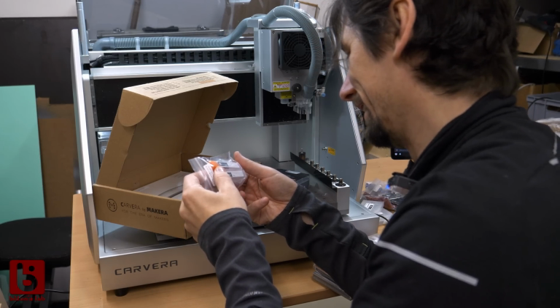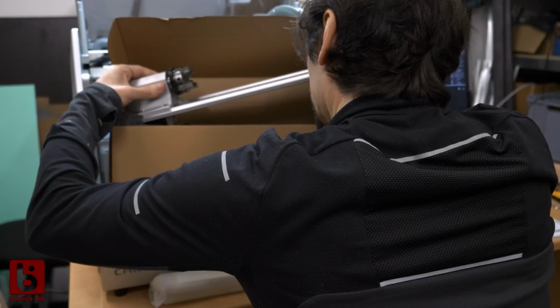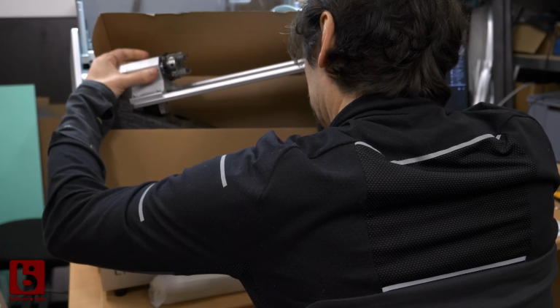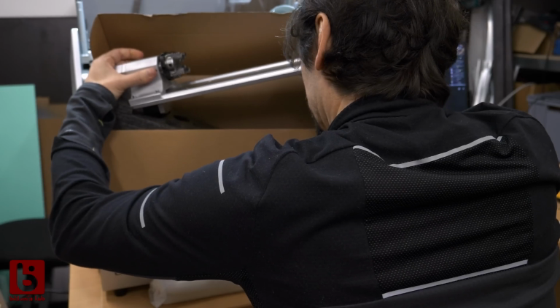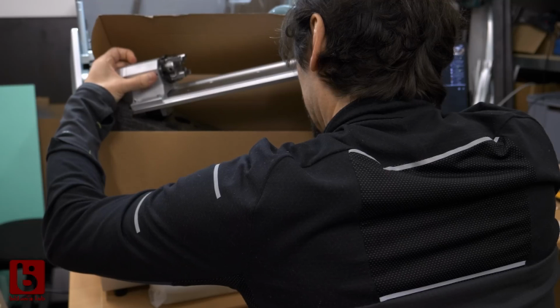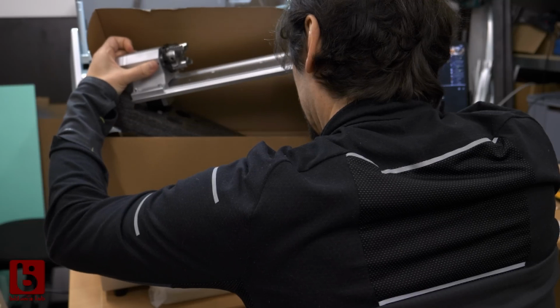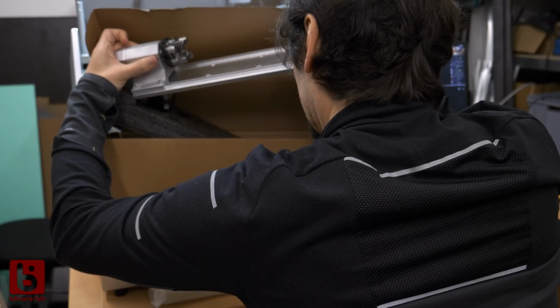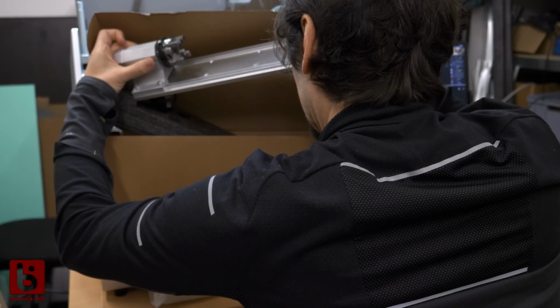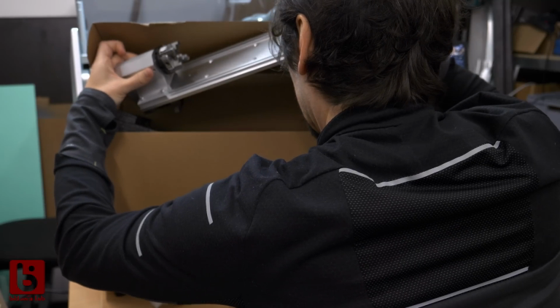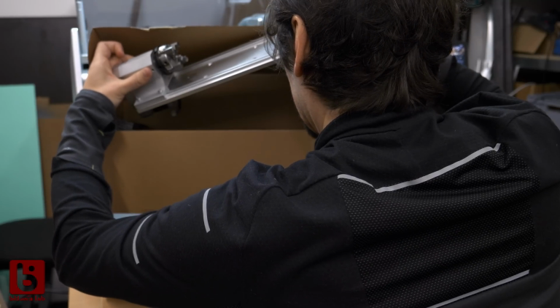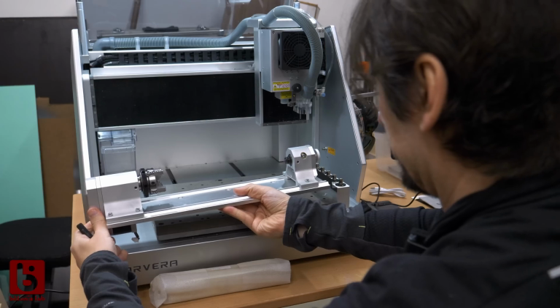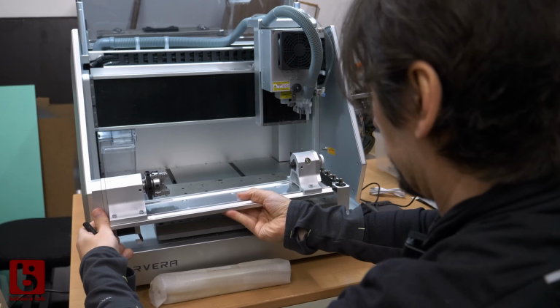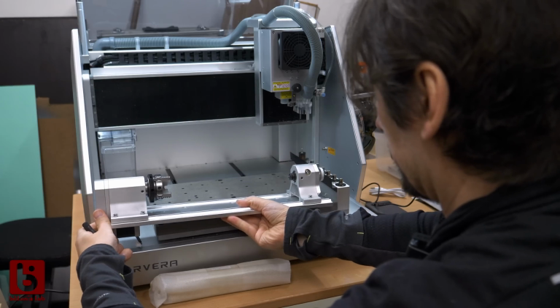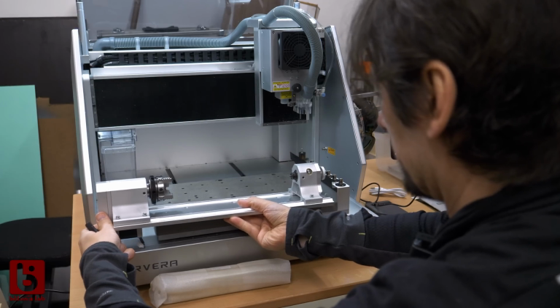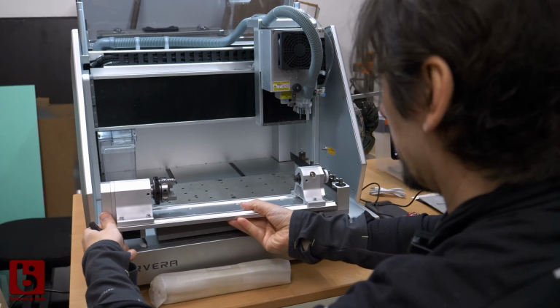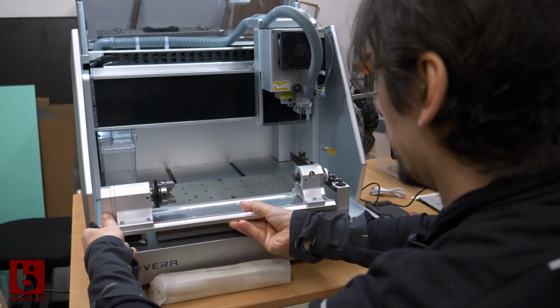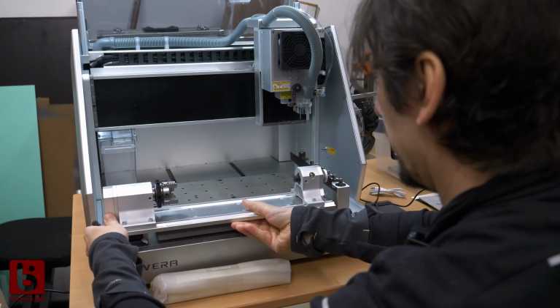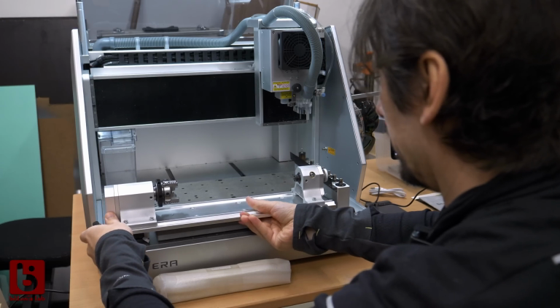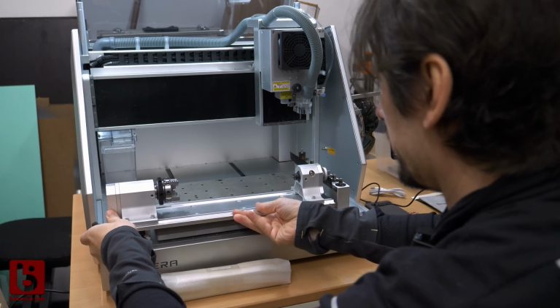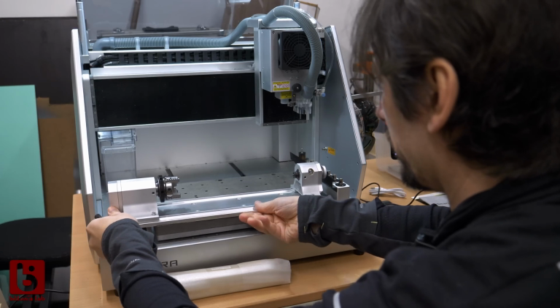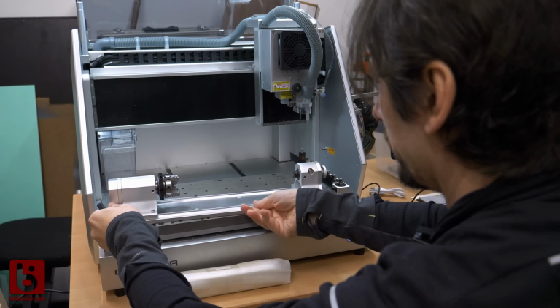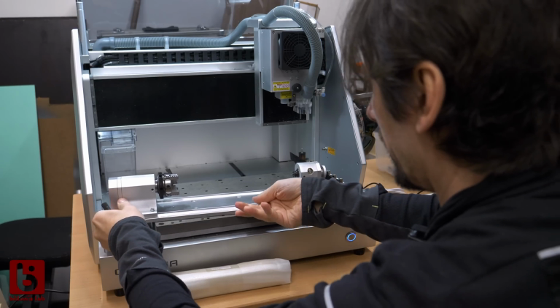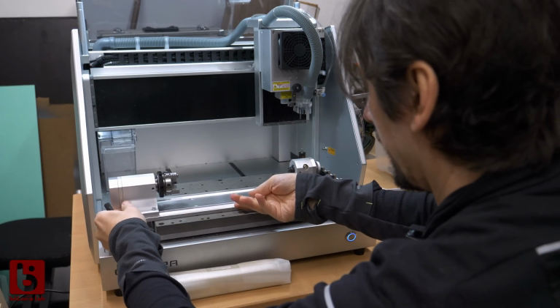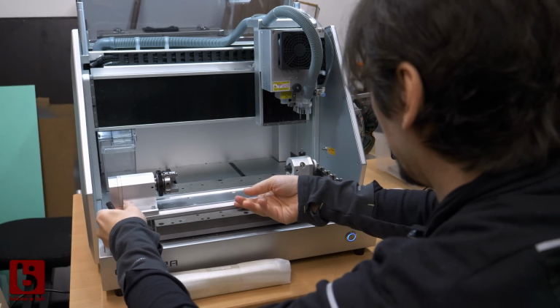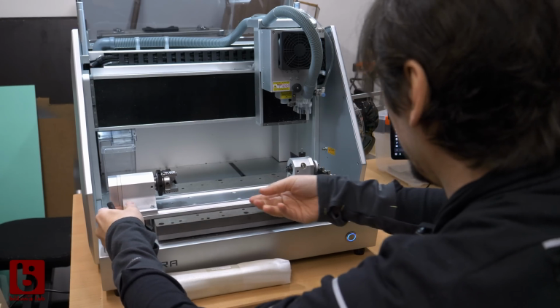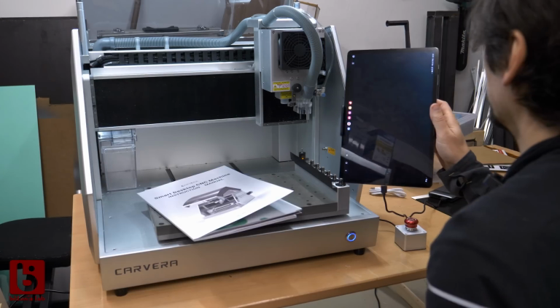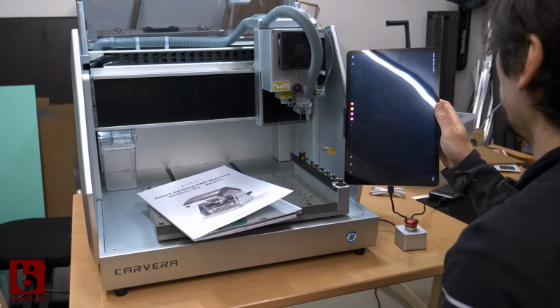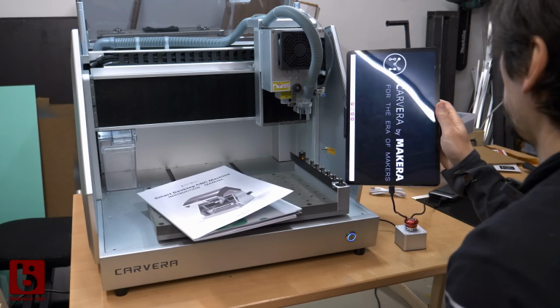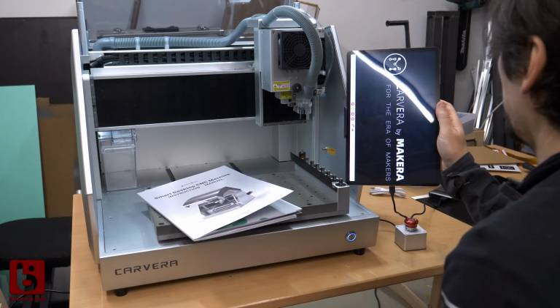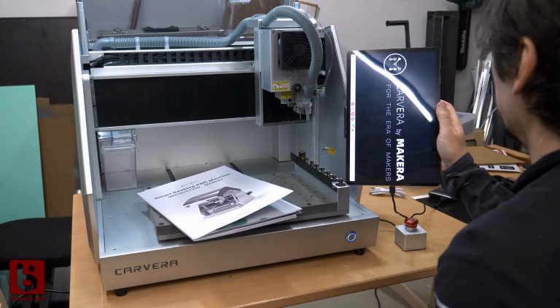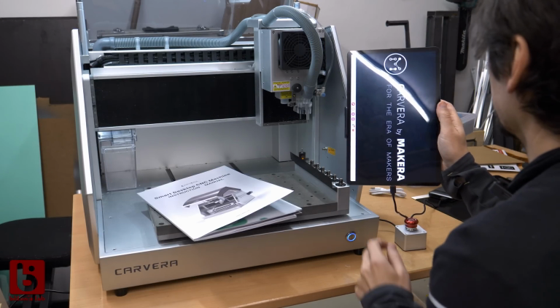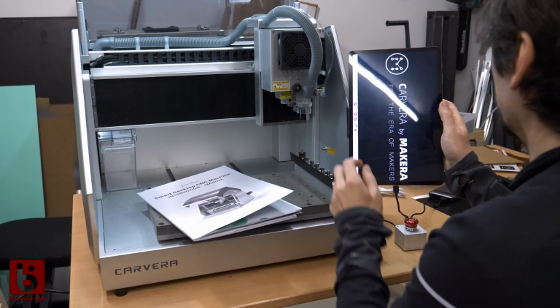The 4th axis kit is a highlight as you will see later. But enough of this — it was time to test it.